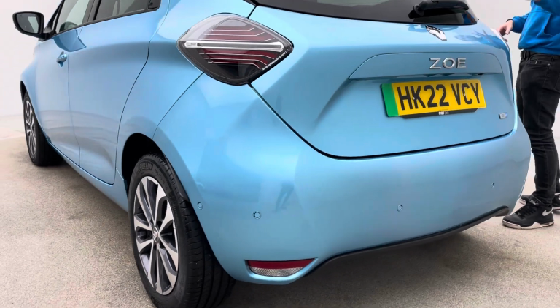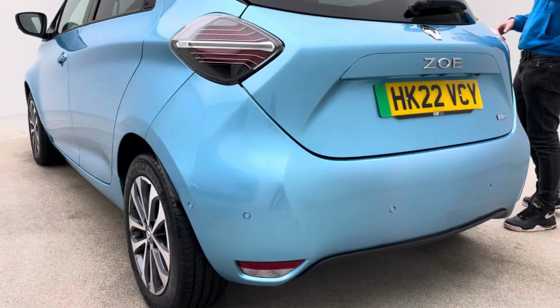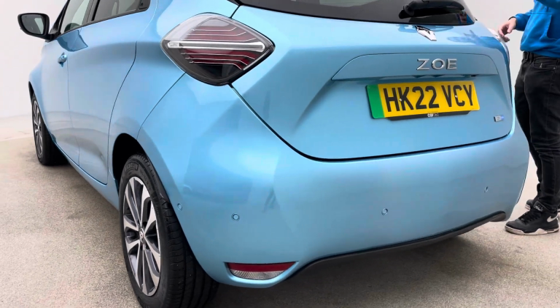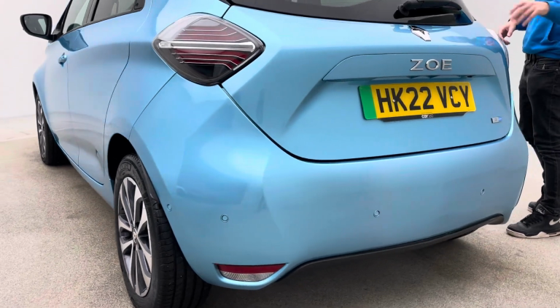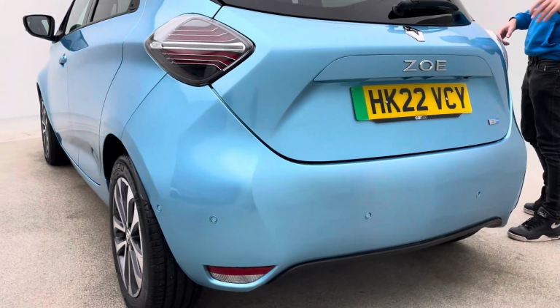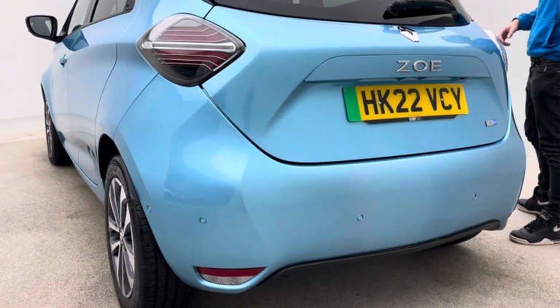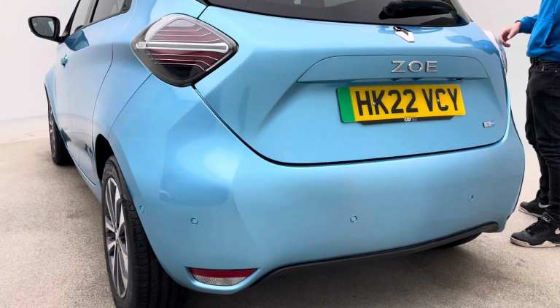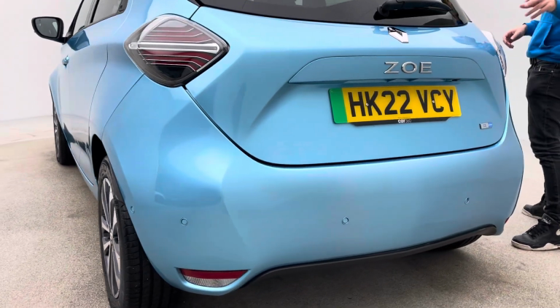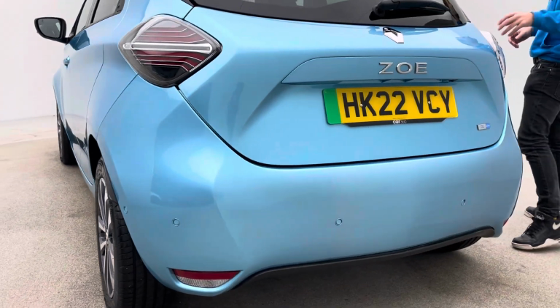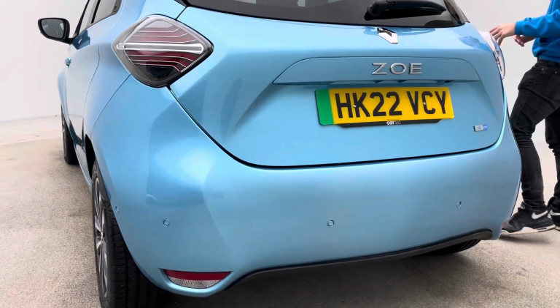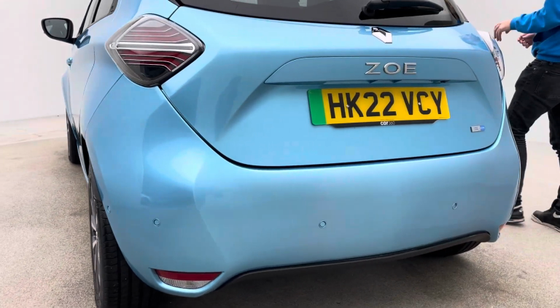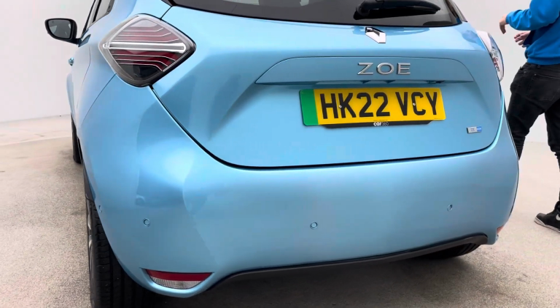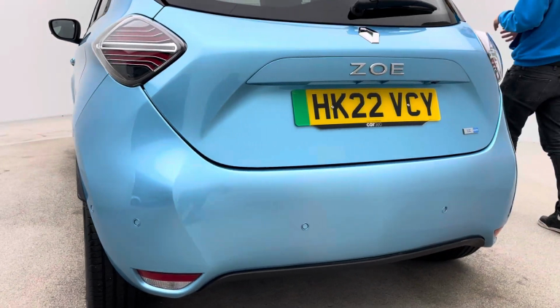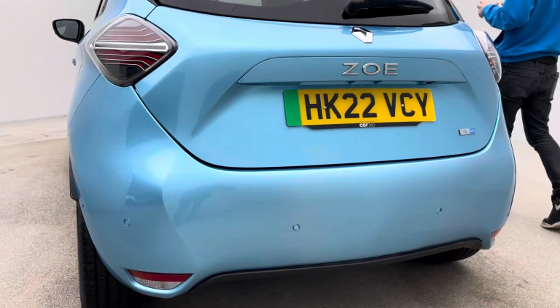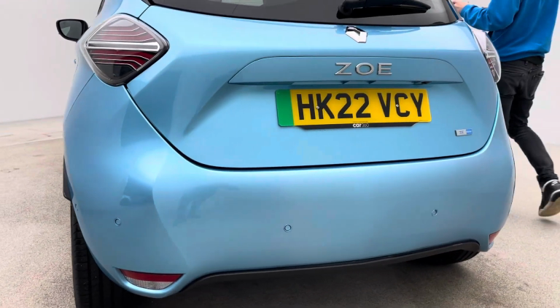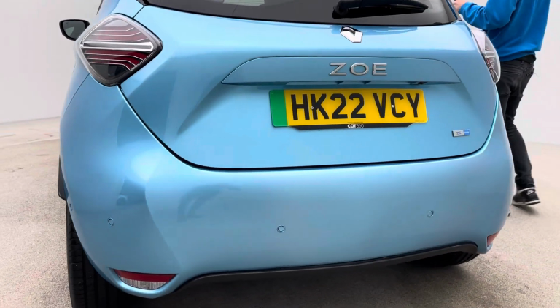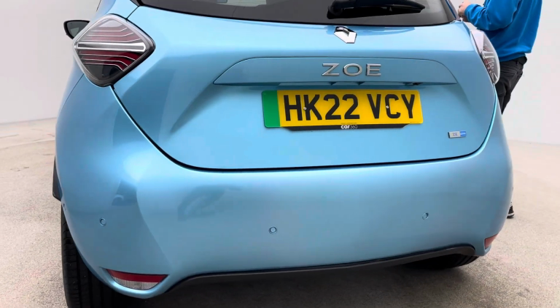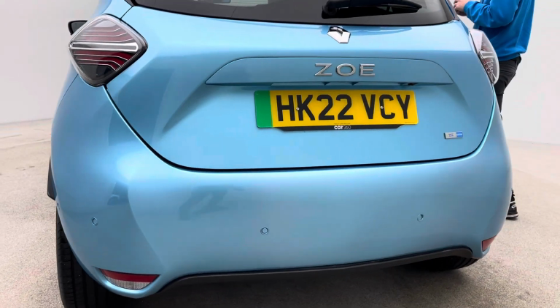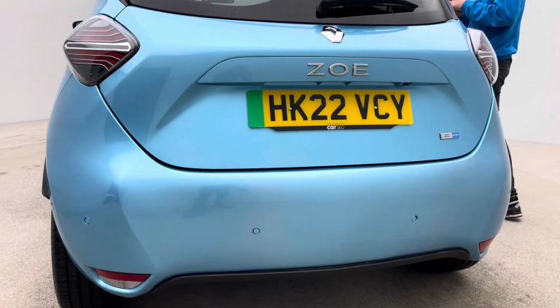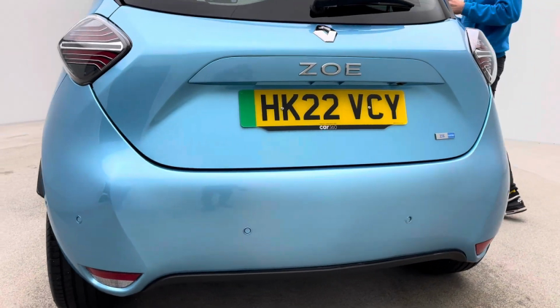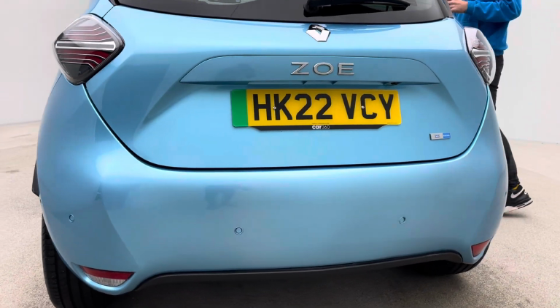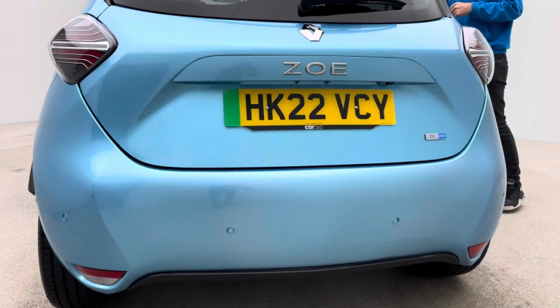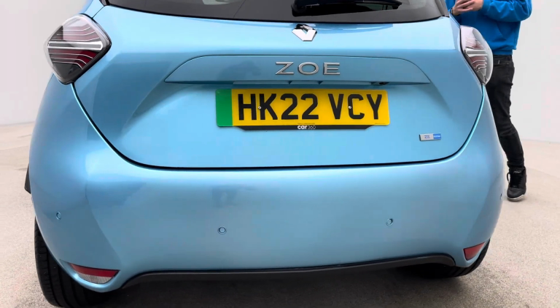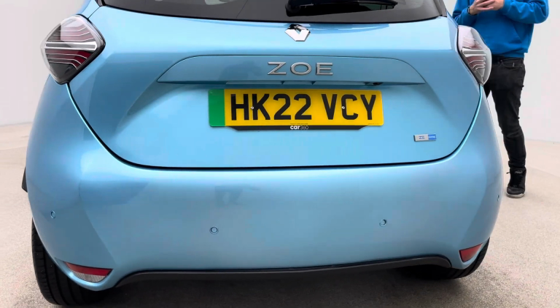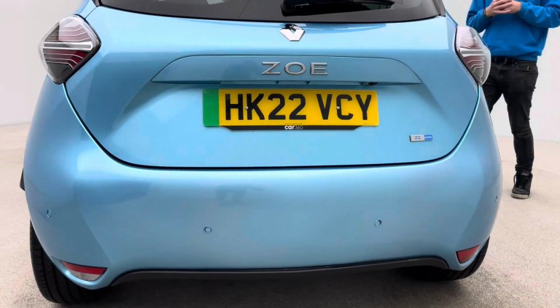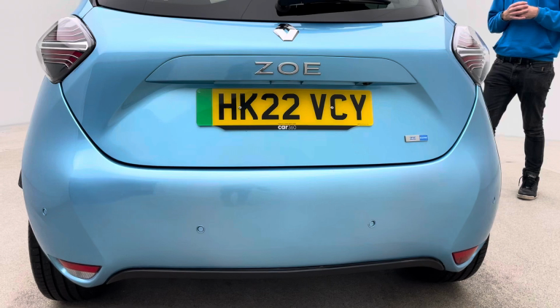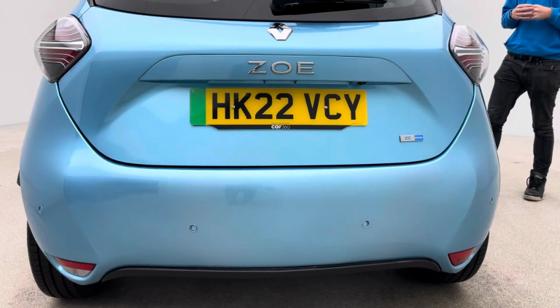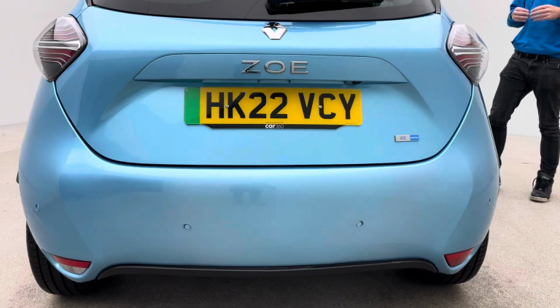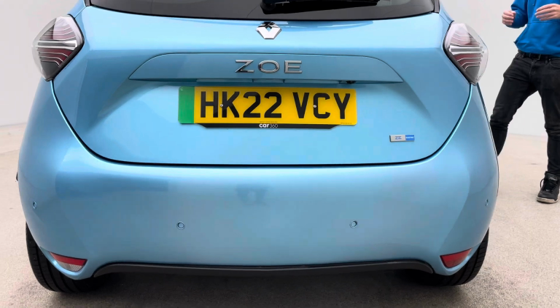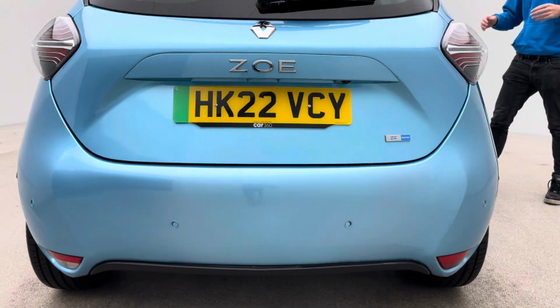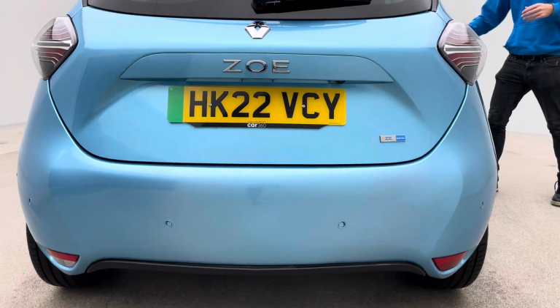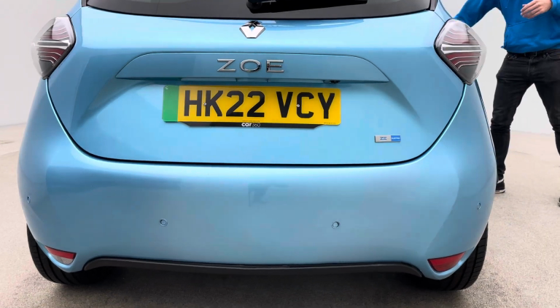Obviously parcel shelf, charging cable and keys are all included, as you would expect.